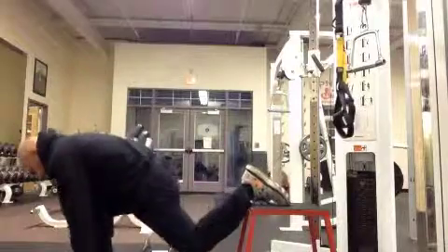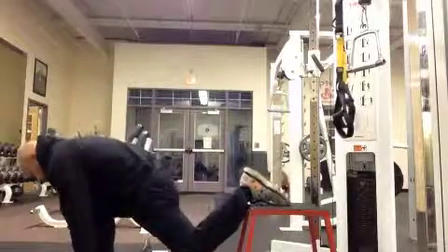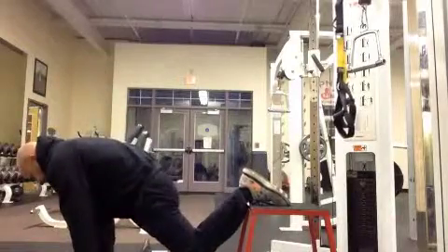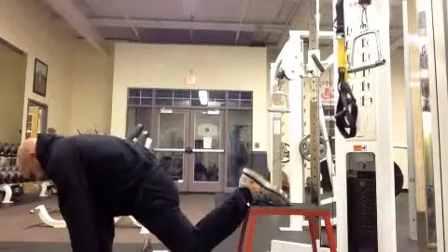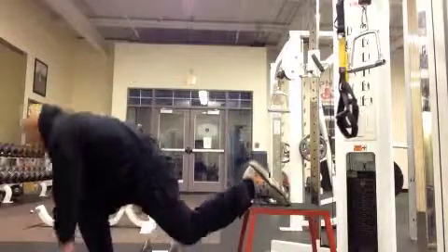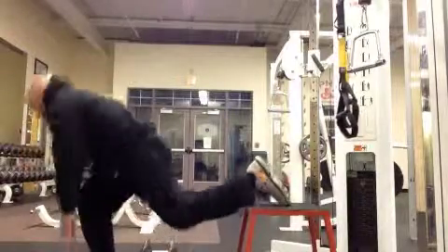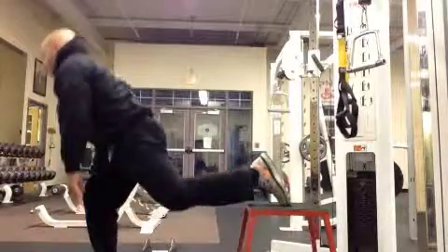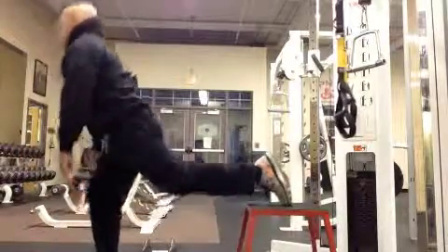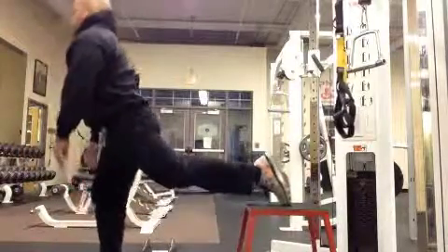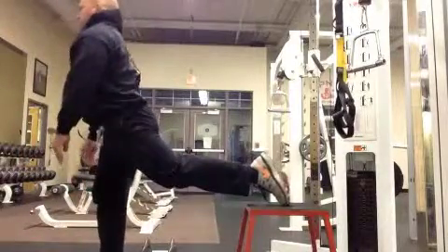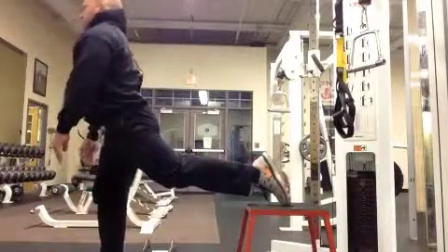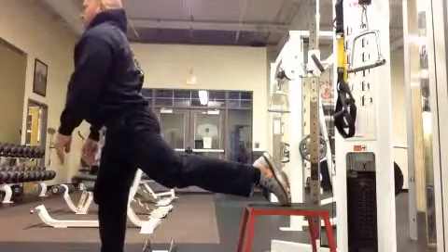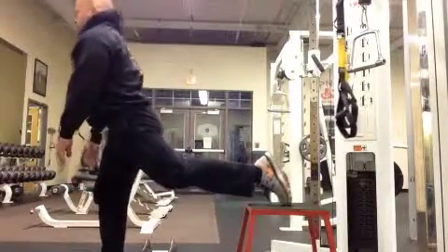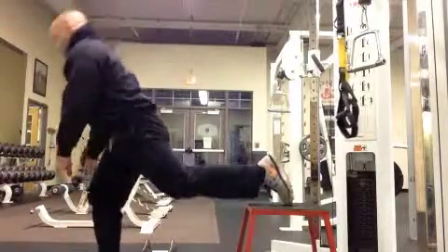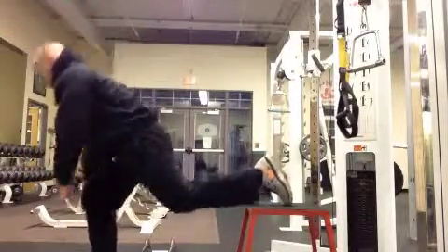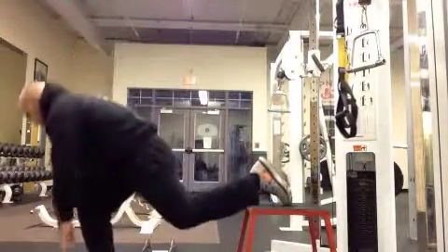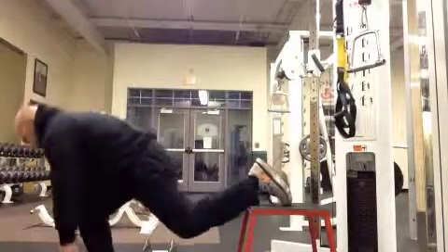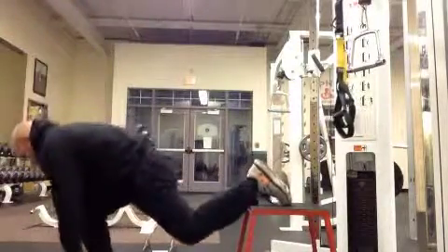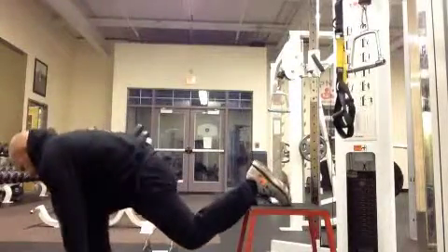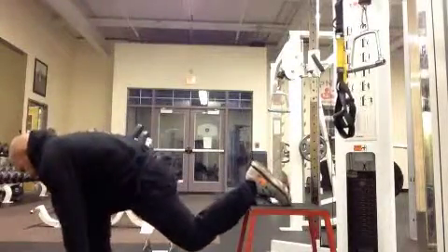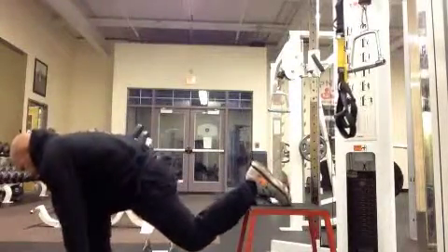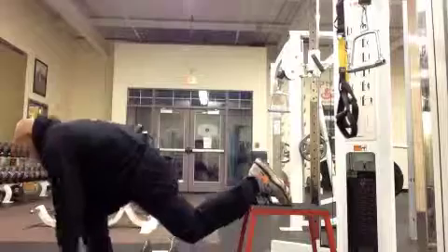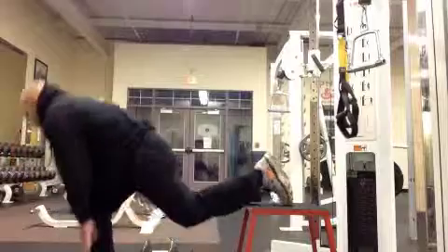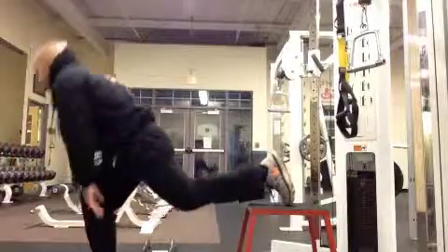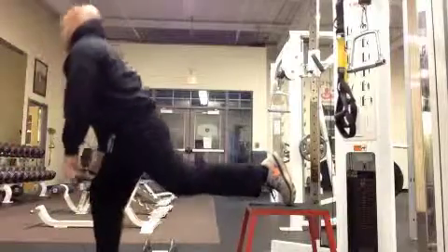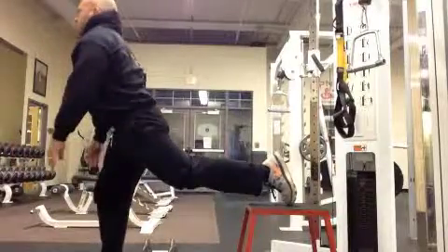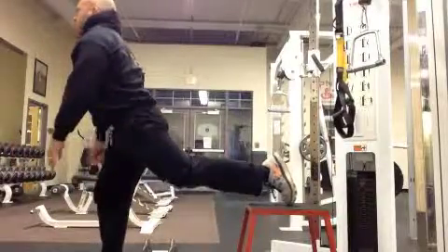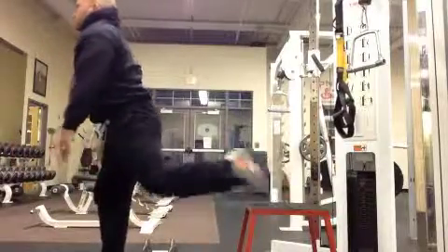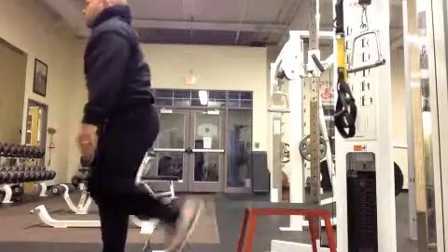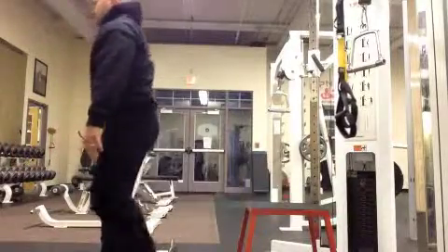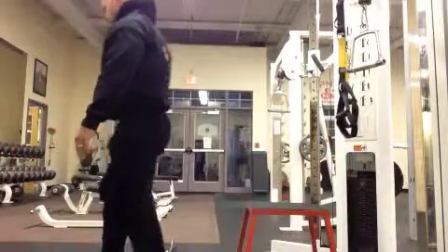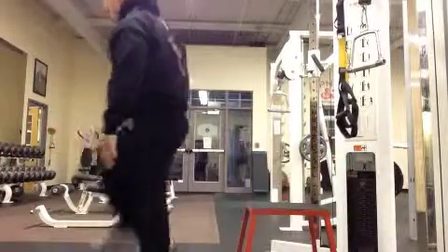Here, I'm going to show another variation where we round out and touch the ground leaning forward. This puts a little more emphasis on the hamstrings and glutes.